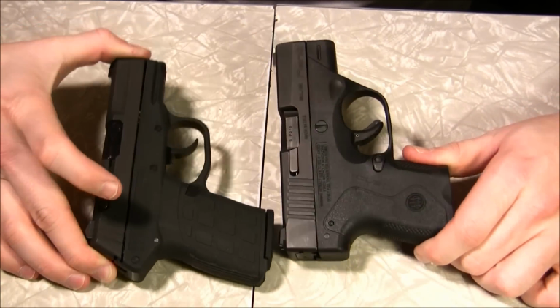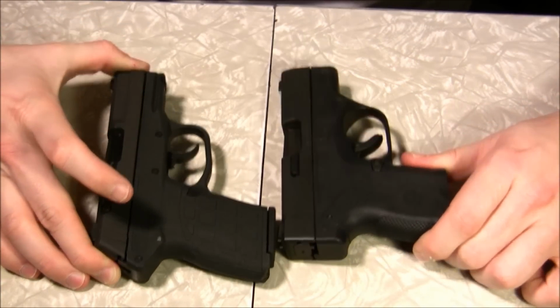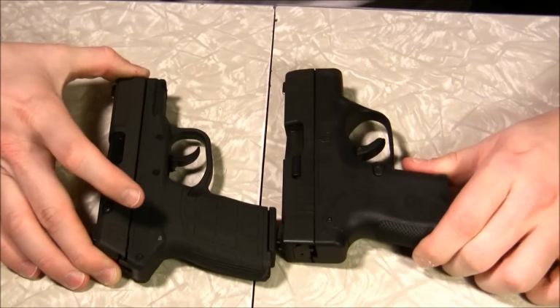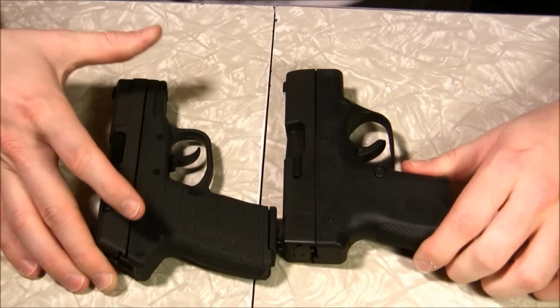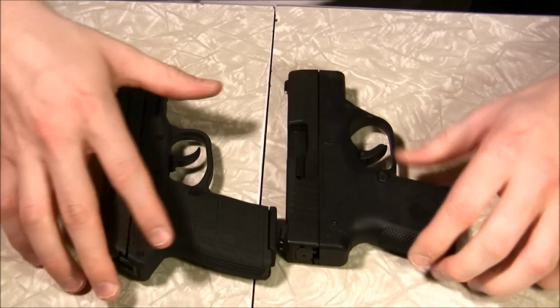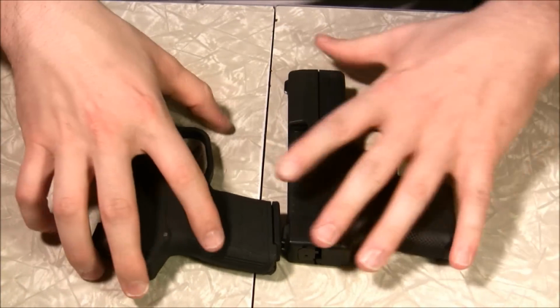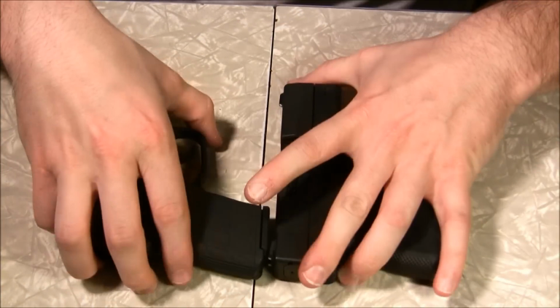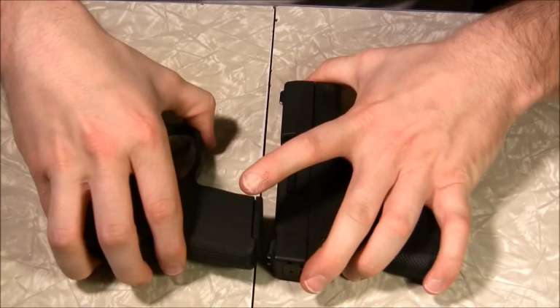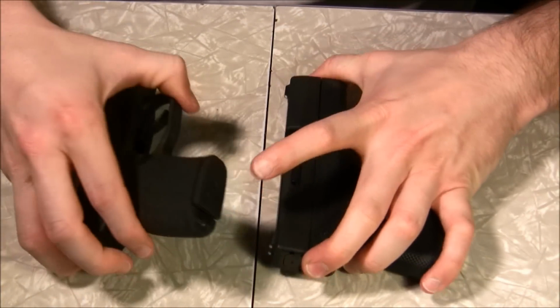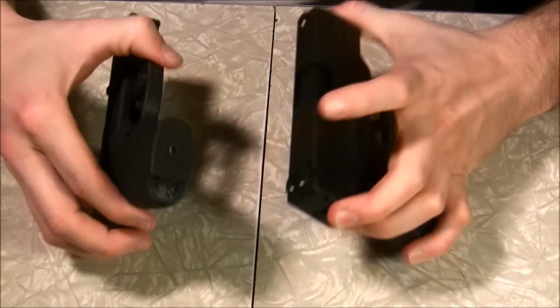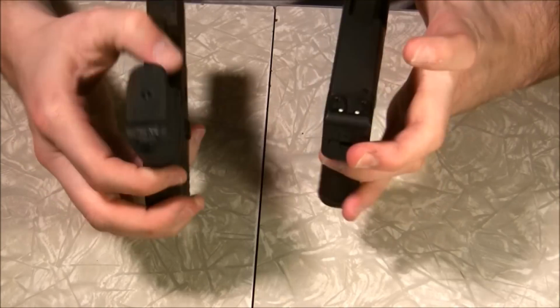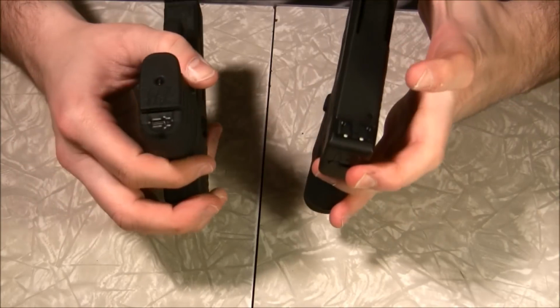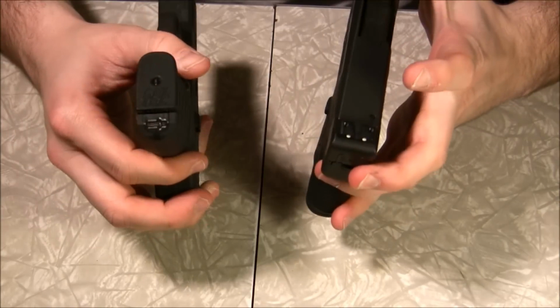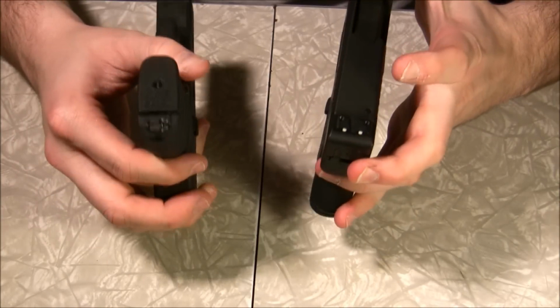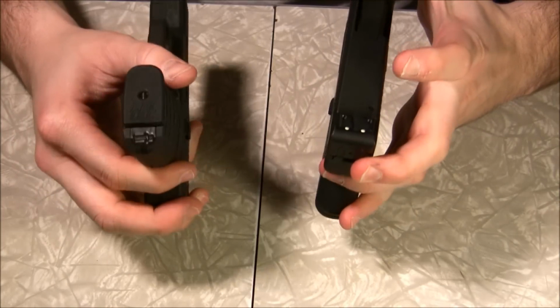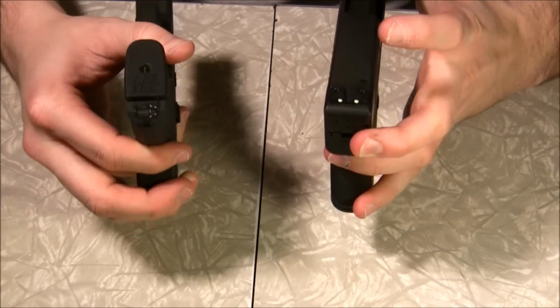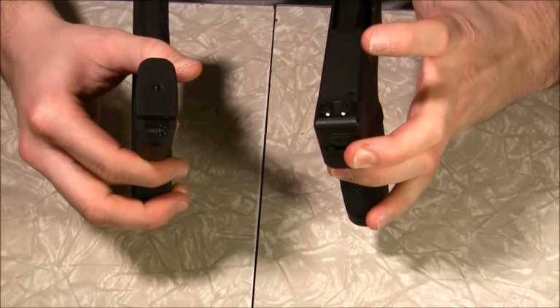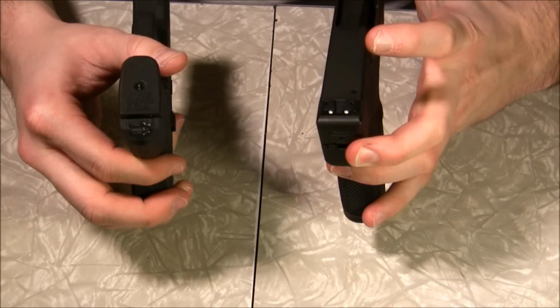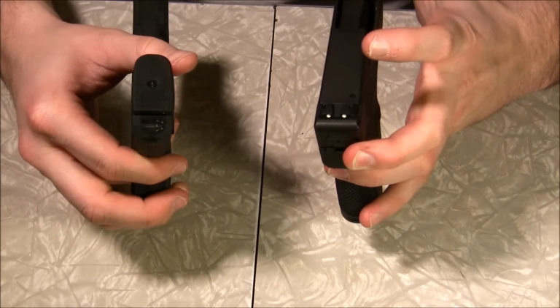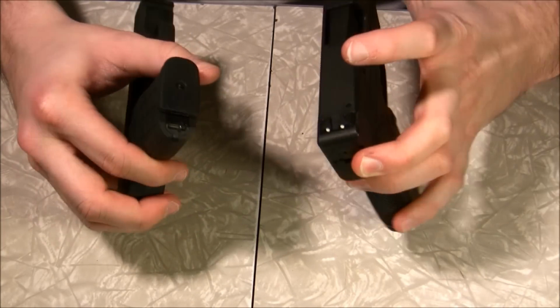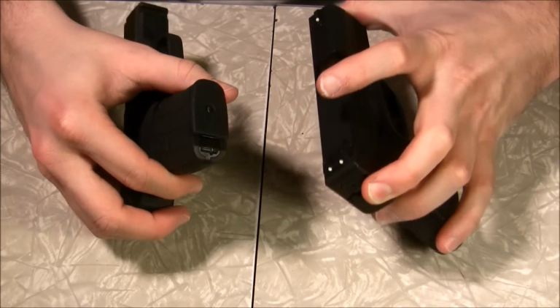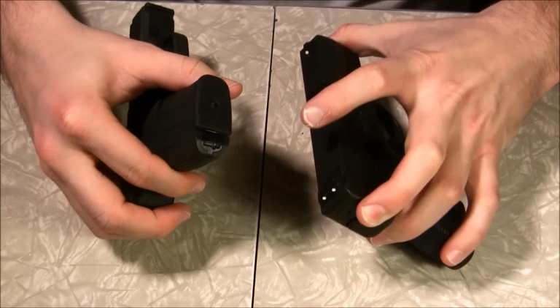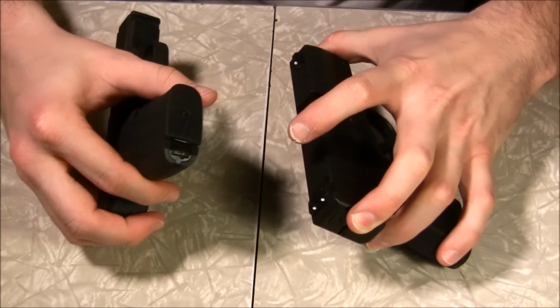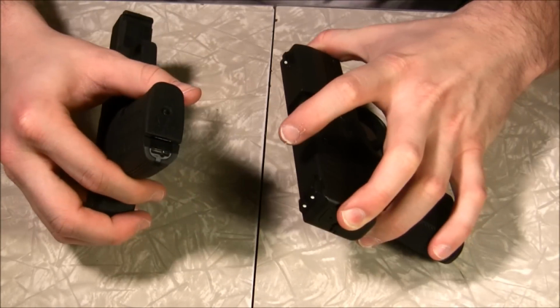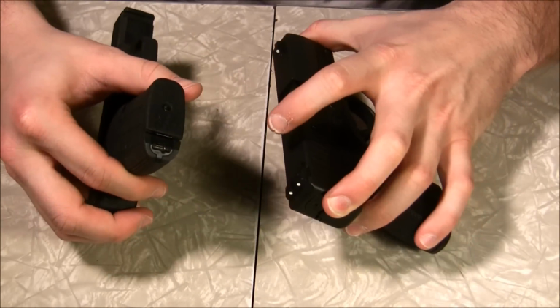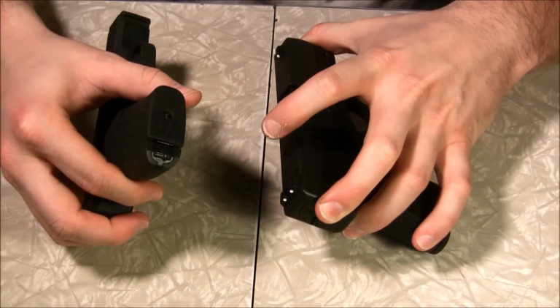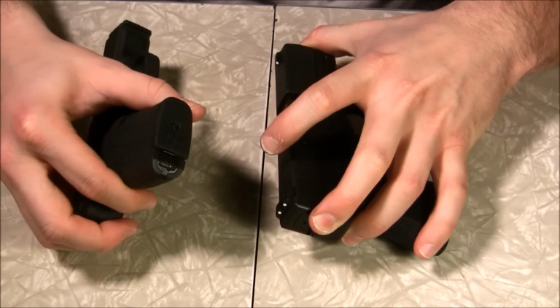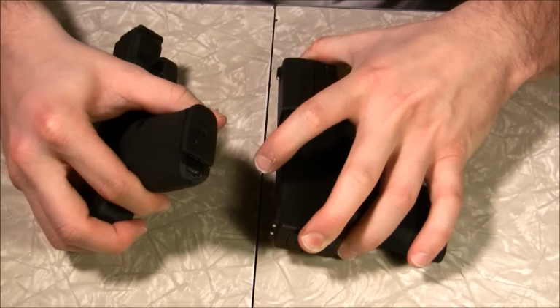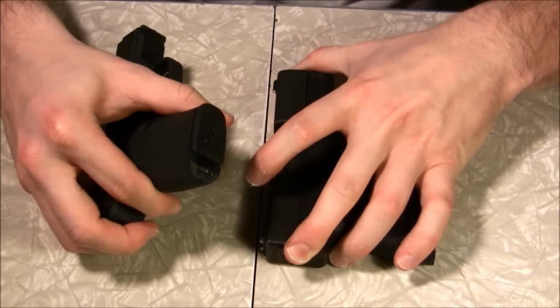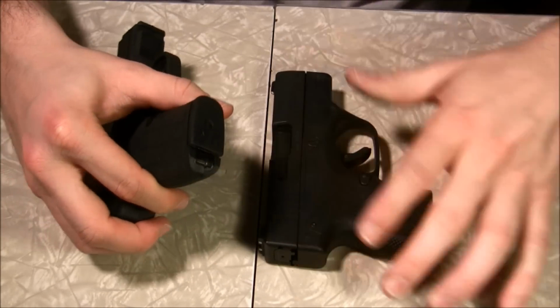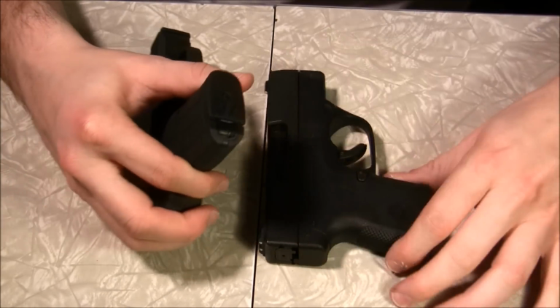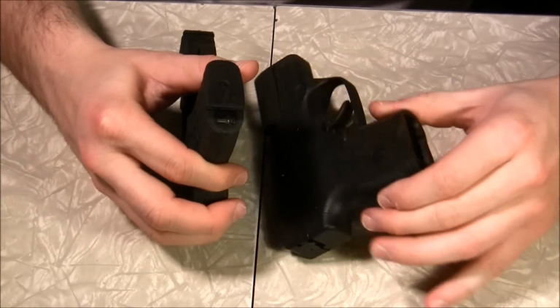Now the Nano is heavier. I don't have a scale — I thought I did.